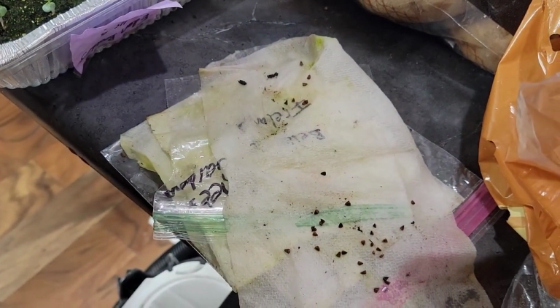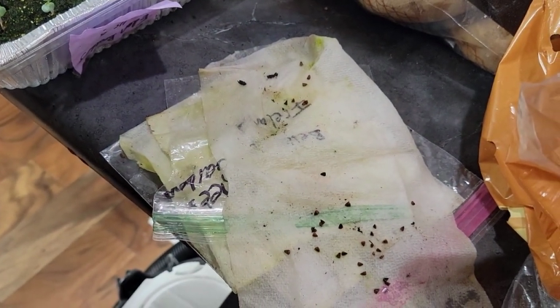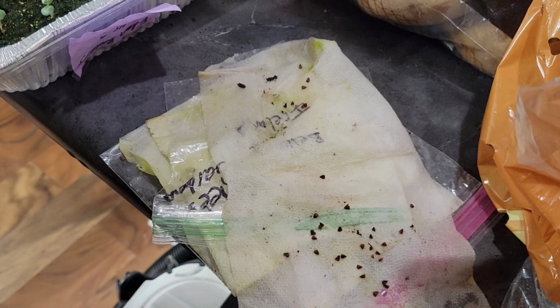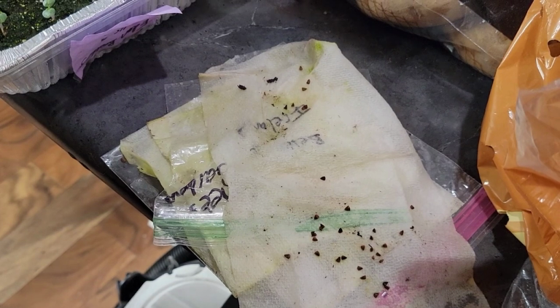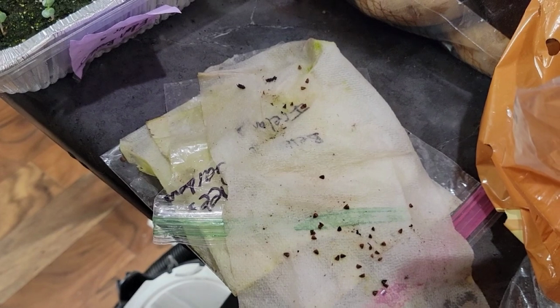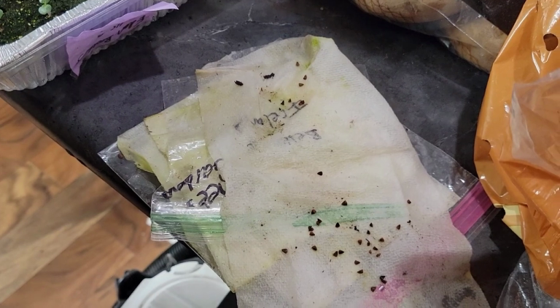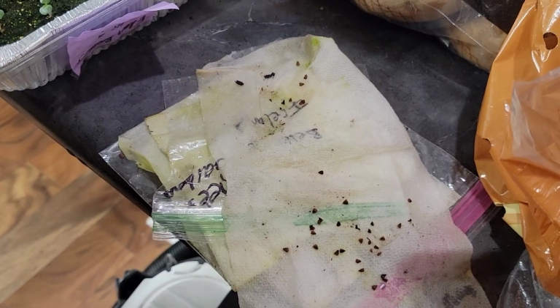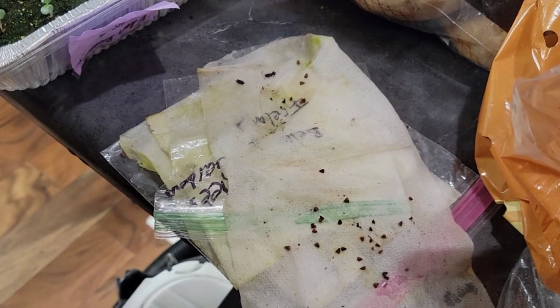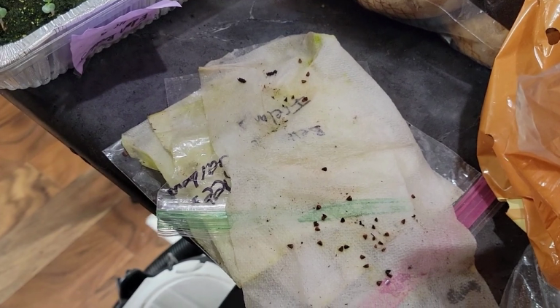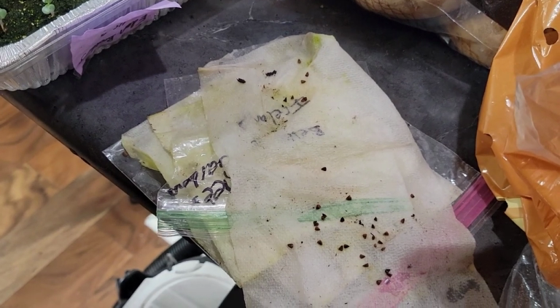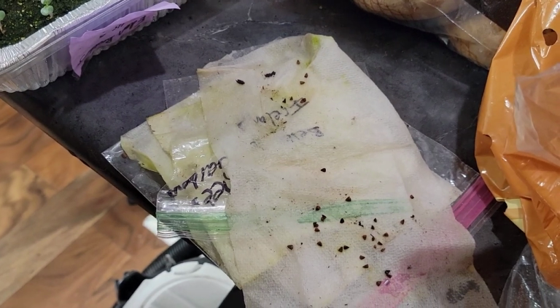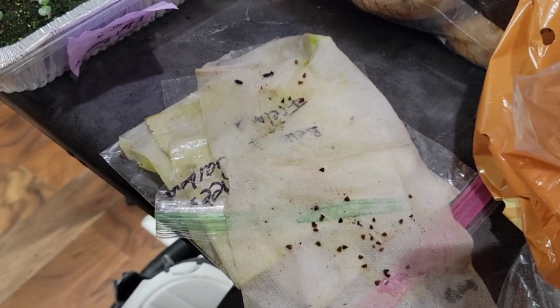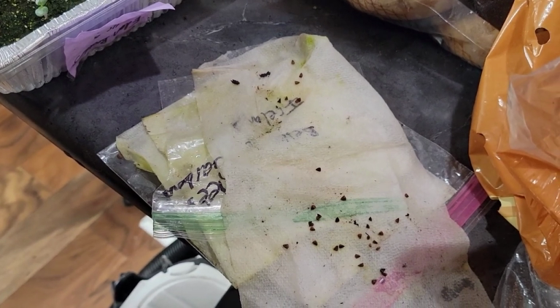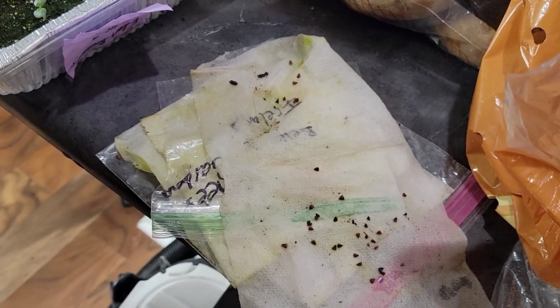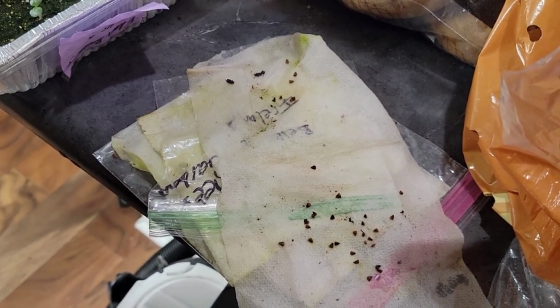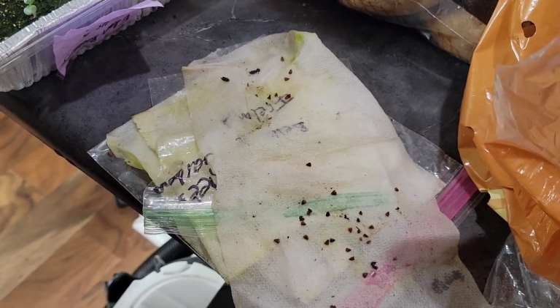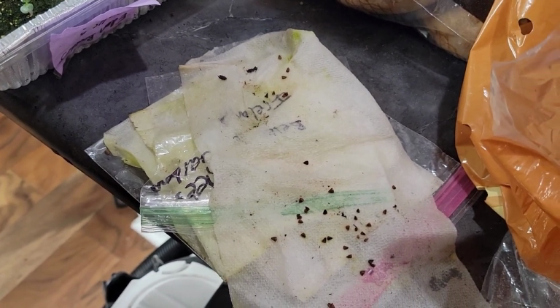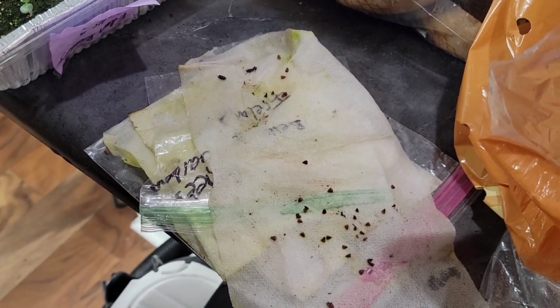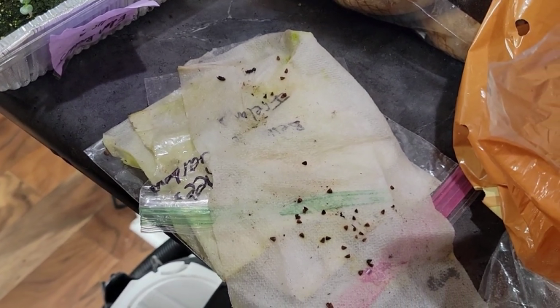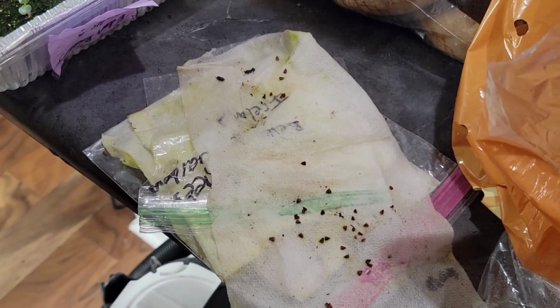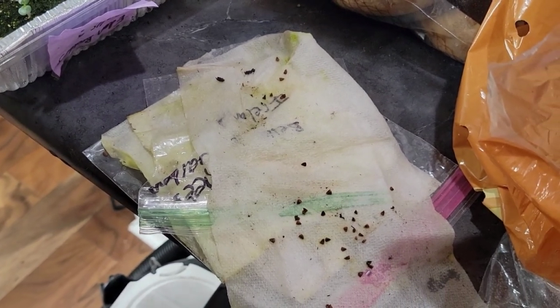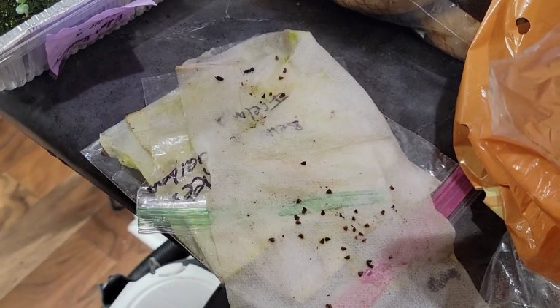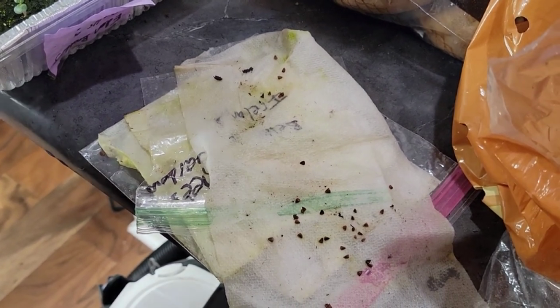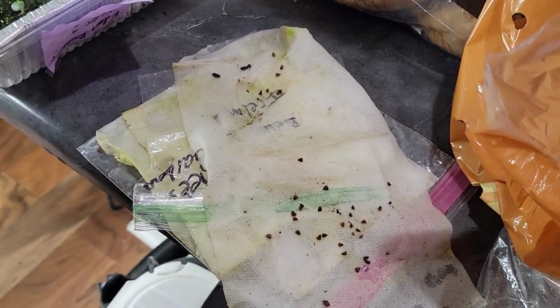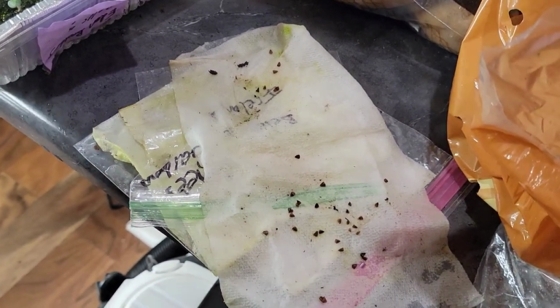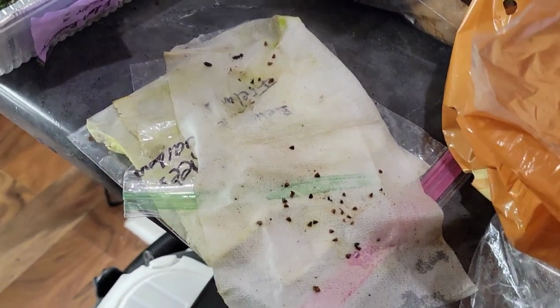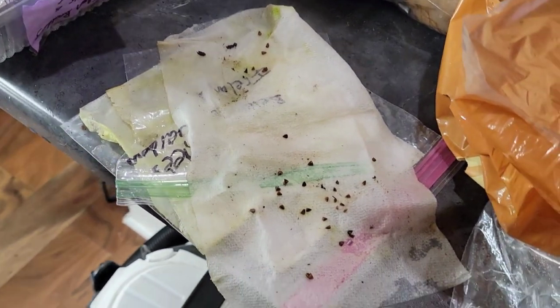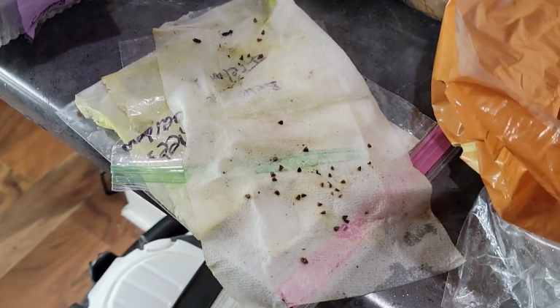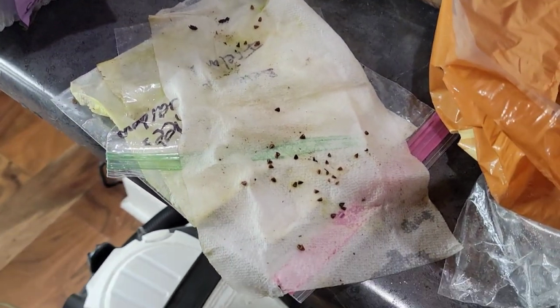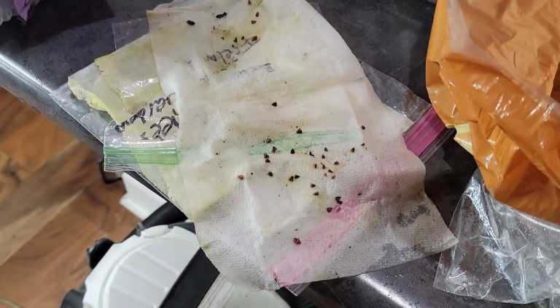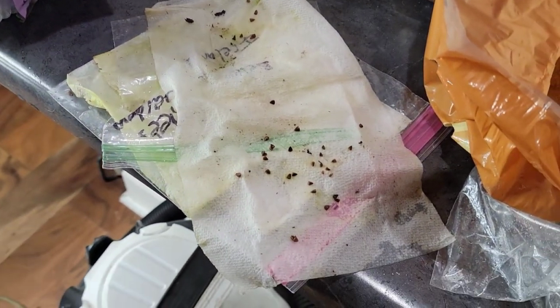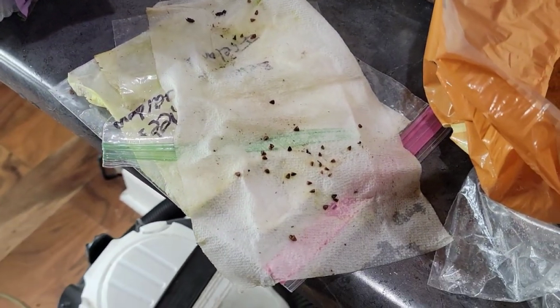Maybe I'll just throw the remaining seeds in the dirt around them and see what happens — that'd be fun.